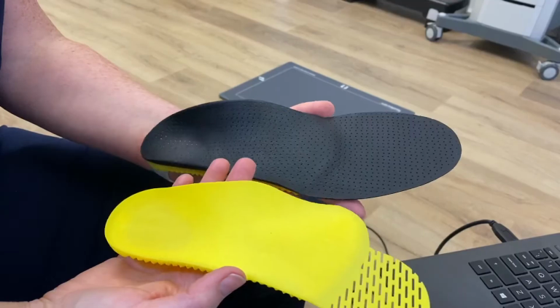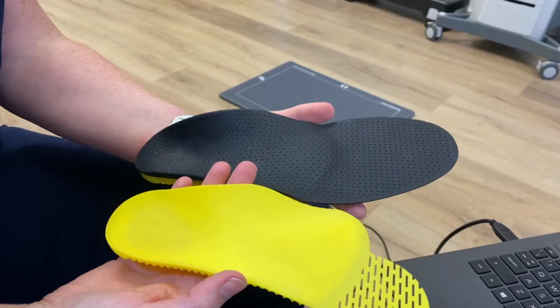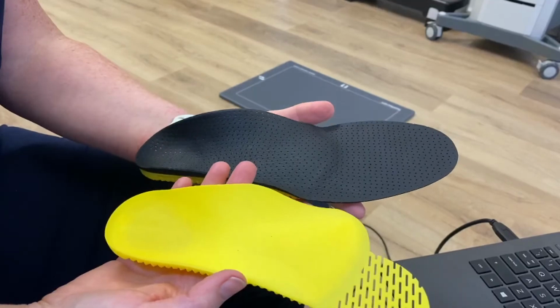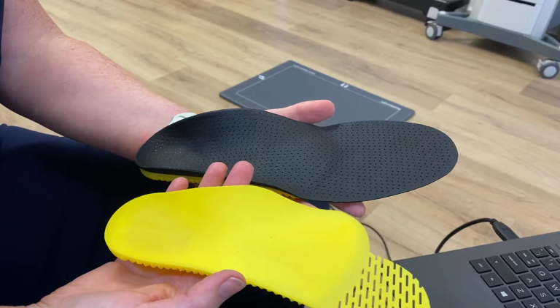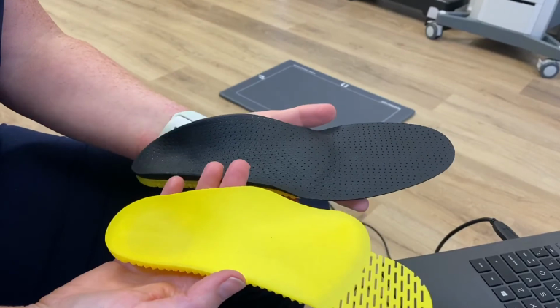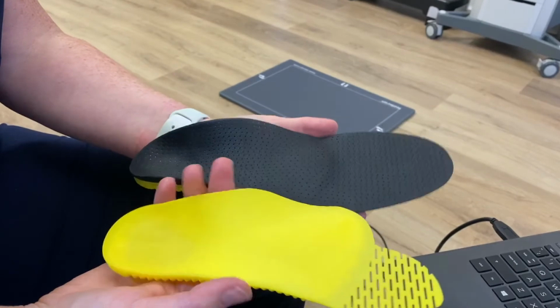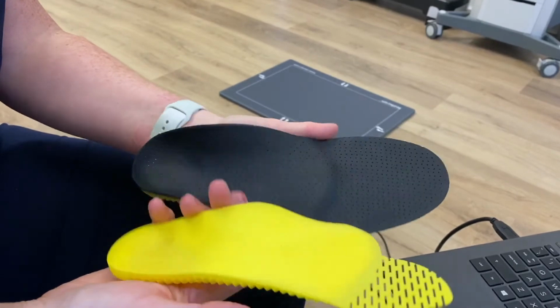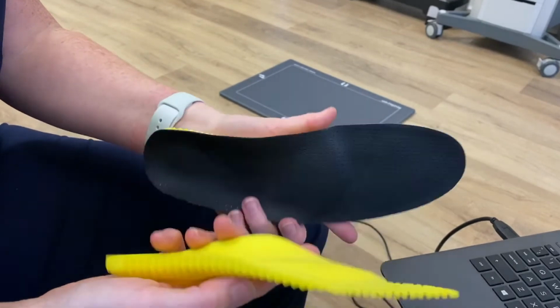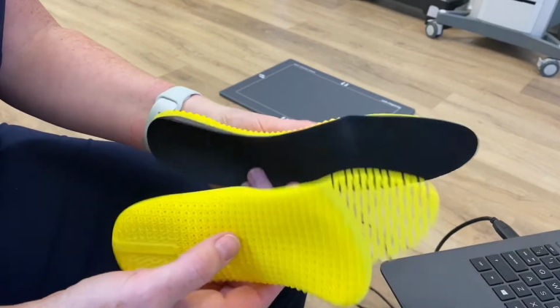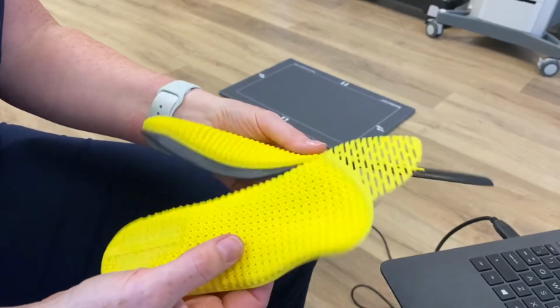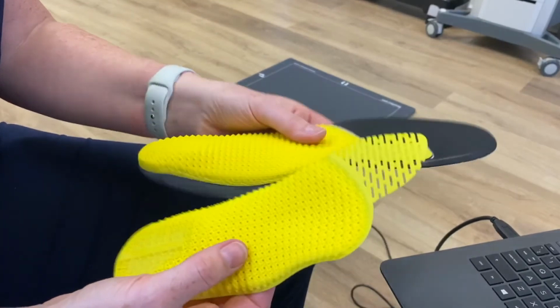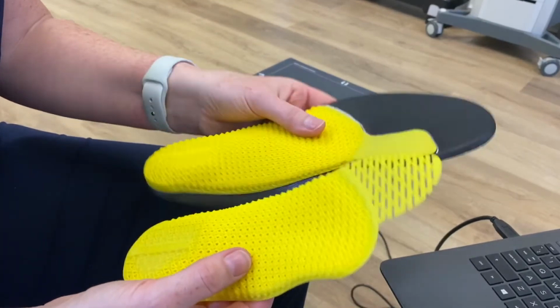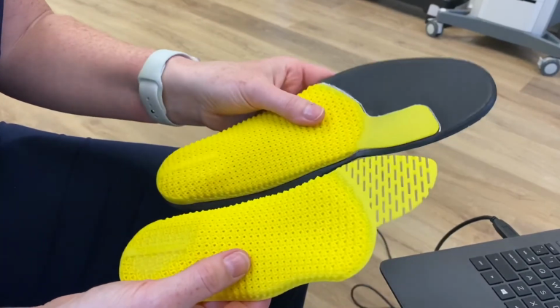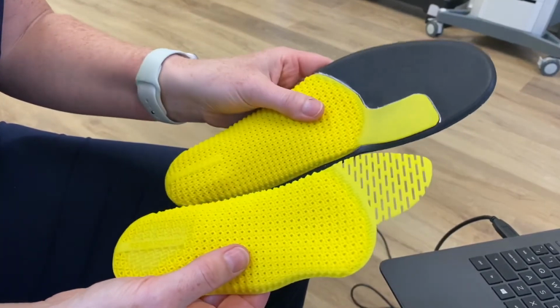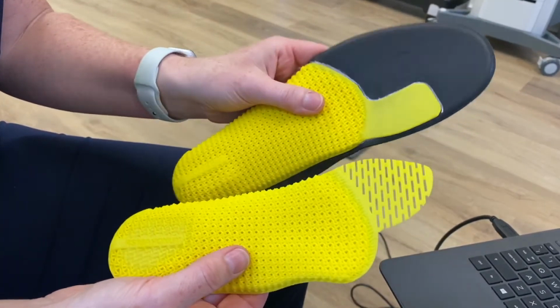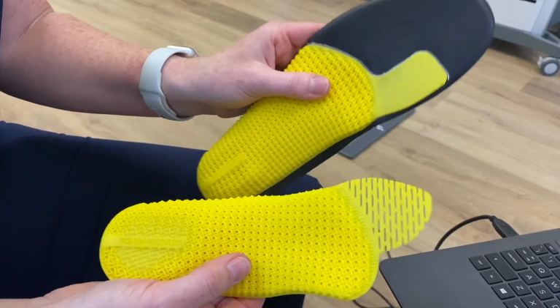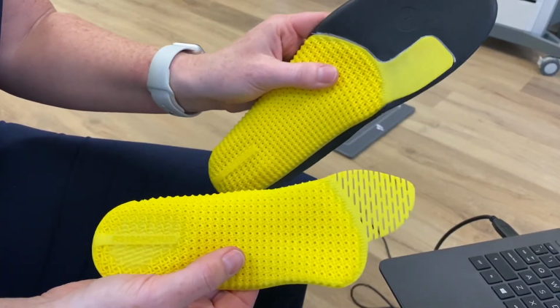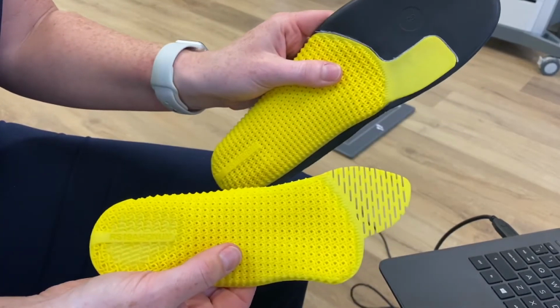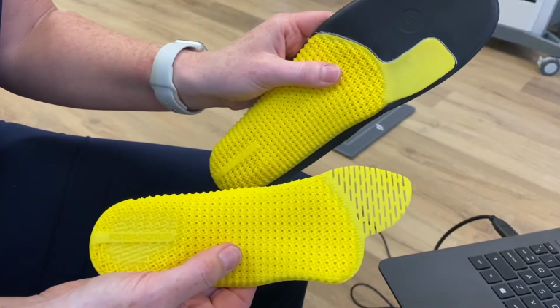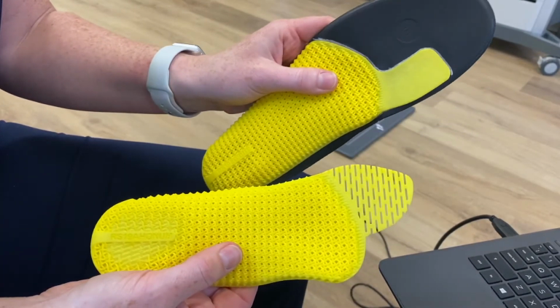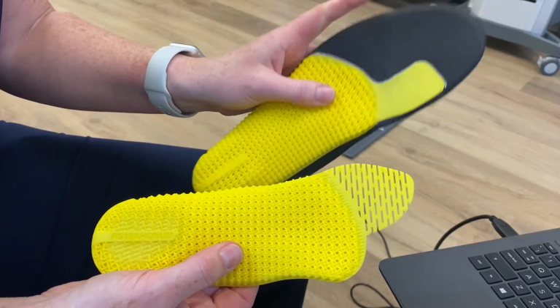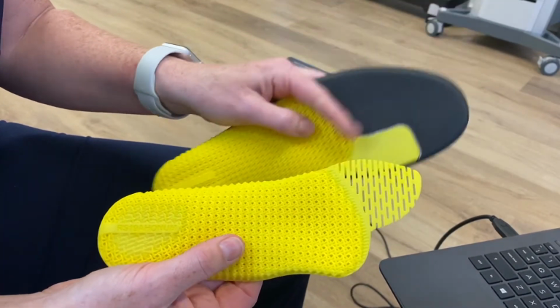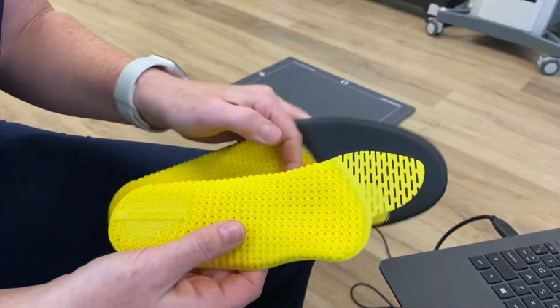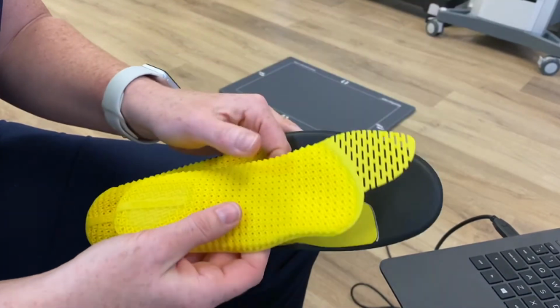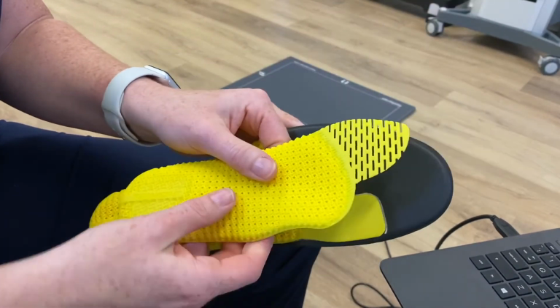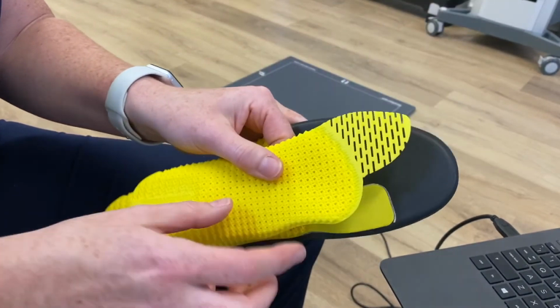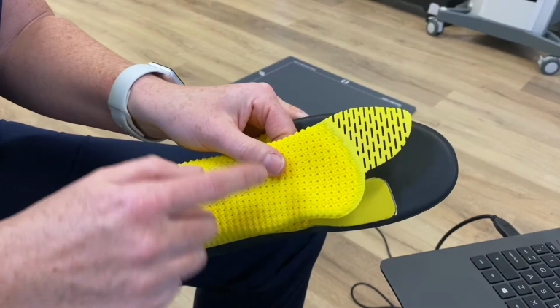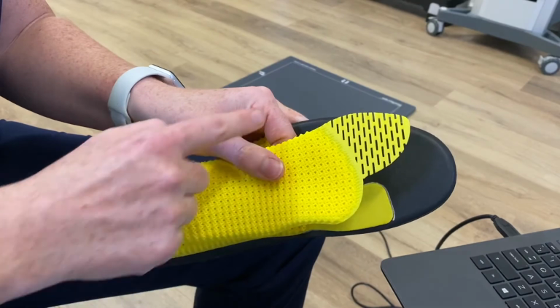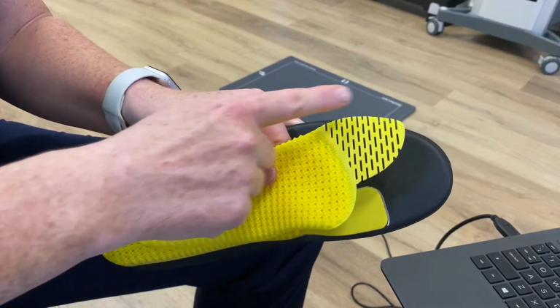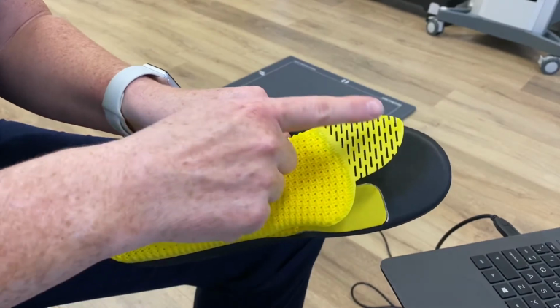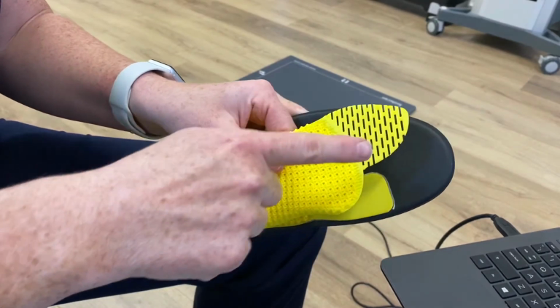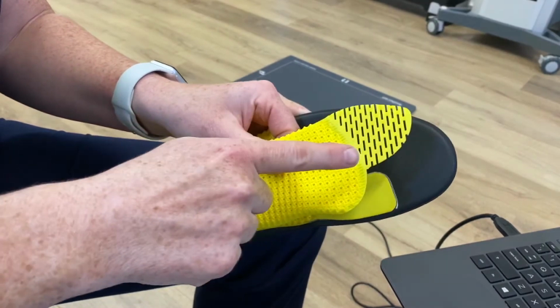These unique, comfortable, lightweight and durable devices are very effective and can totally change the way that you feel and move.